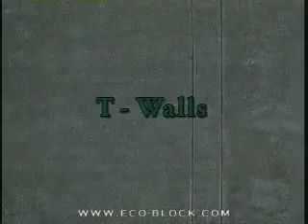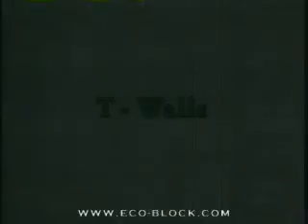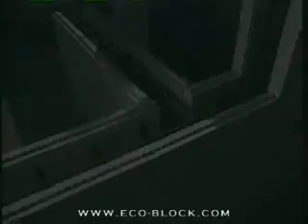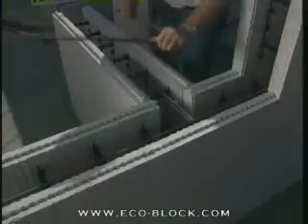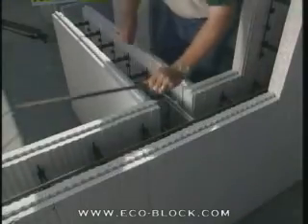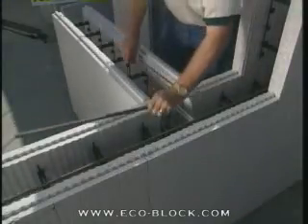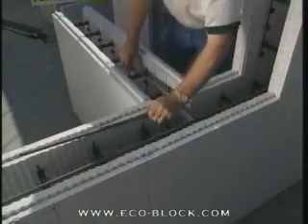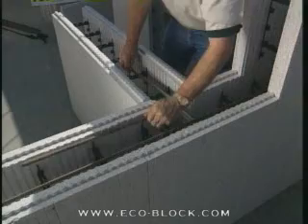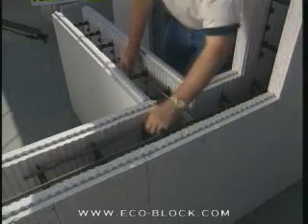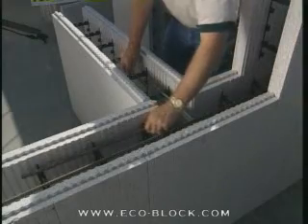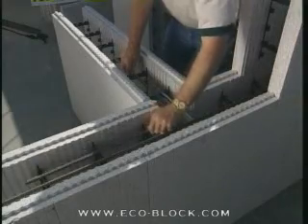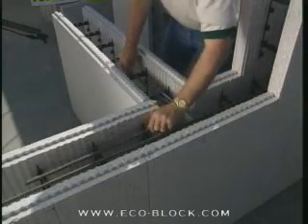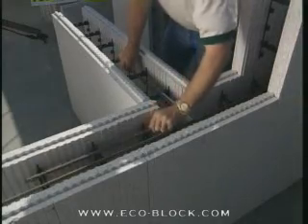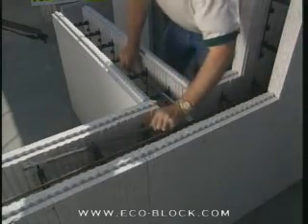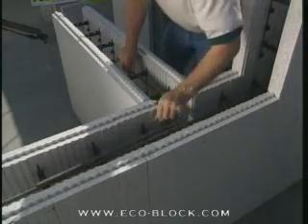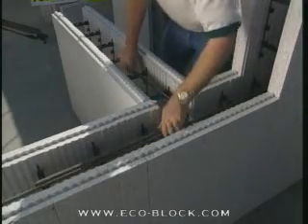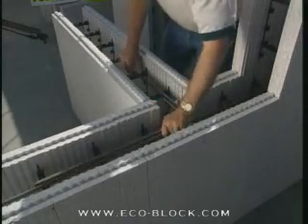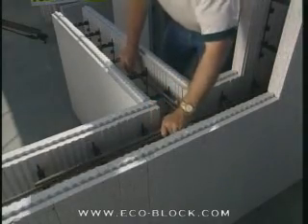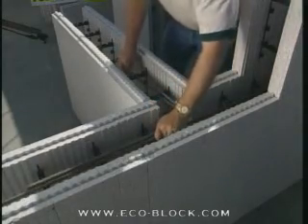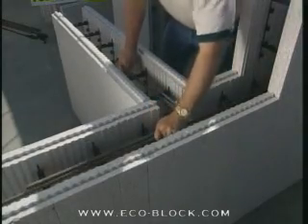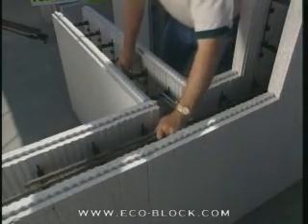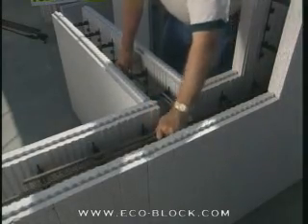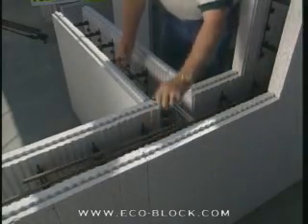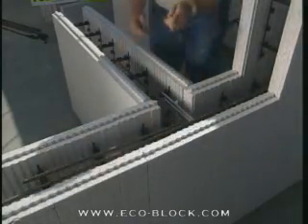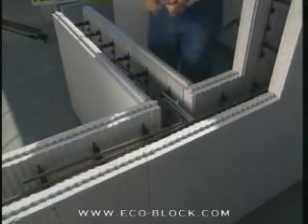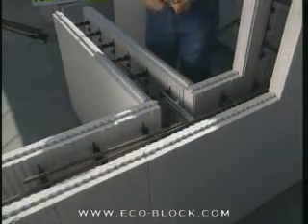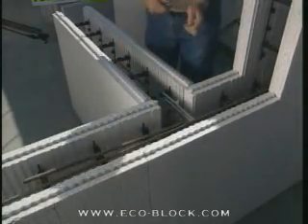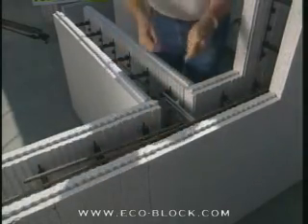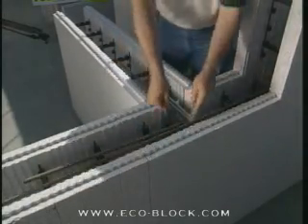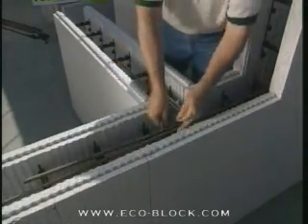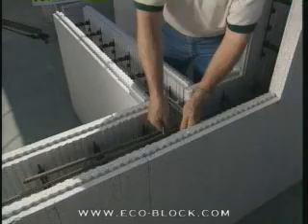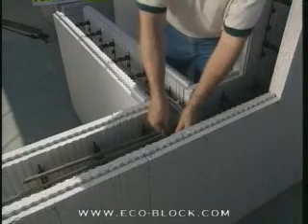To efficiently build a solid monolithic T-wall, the T-wall tie-in courses must be started as the main wall is built.